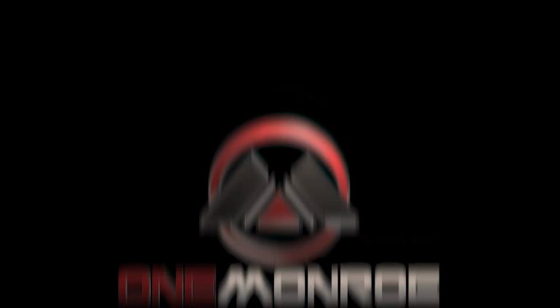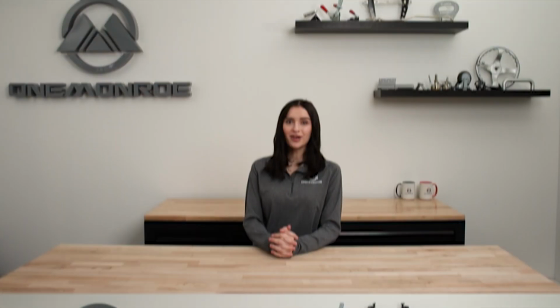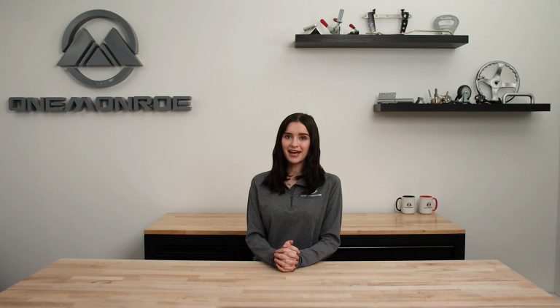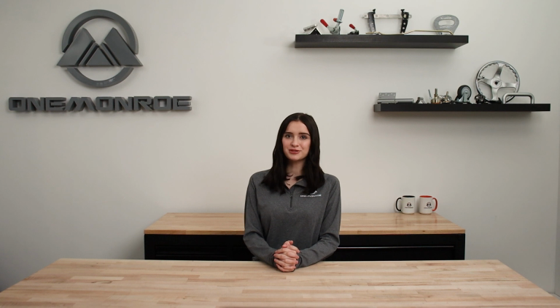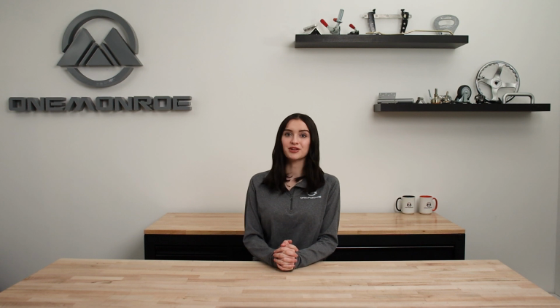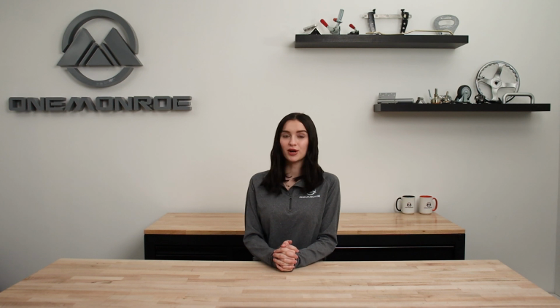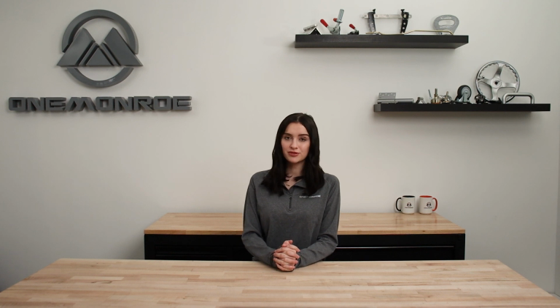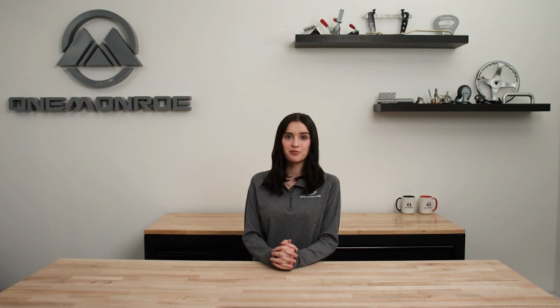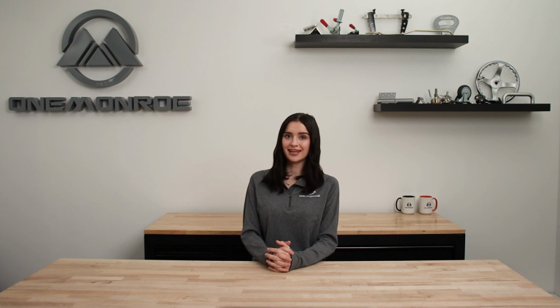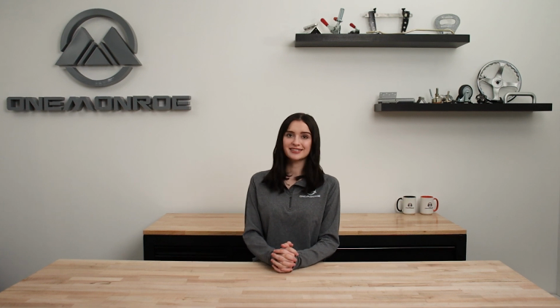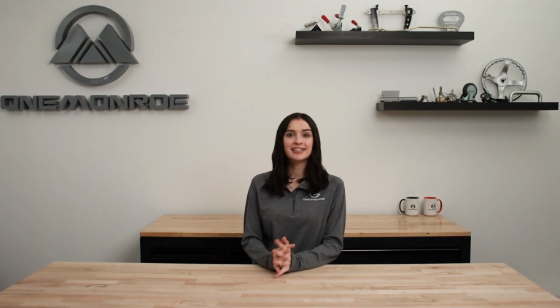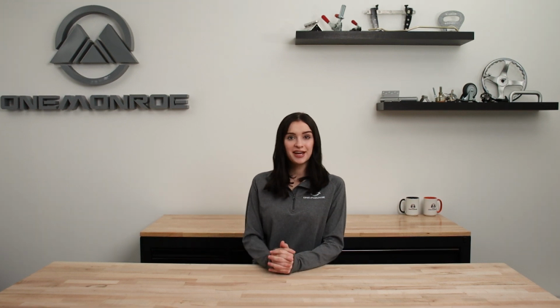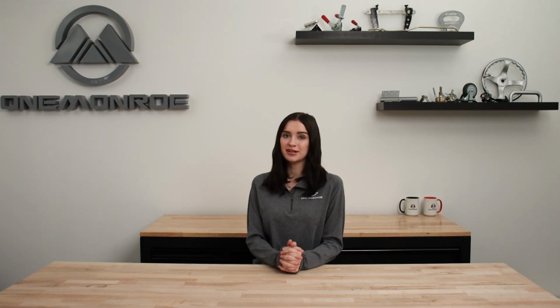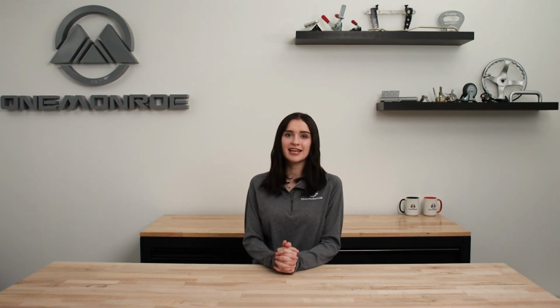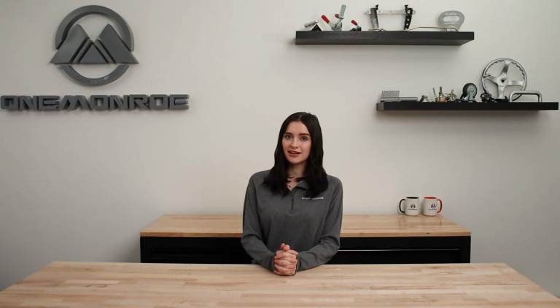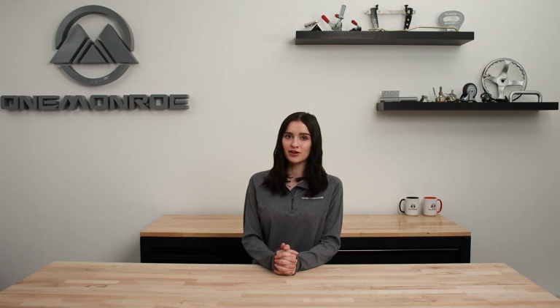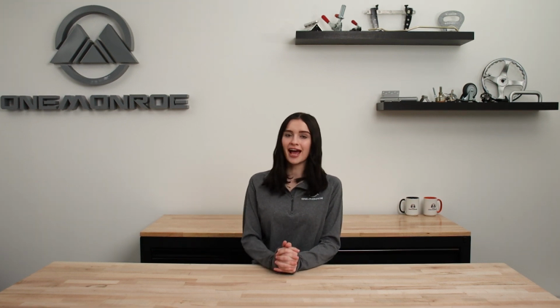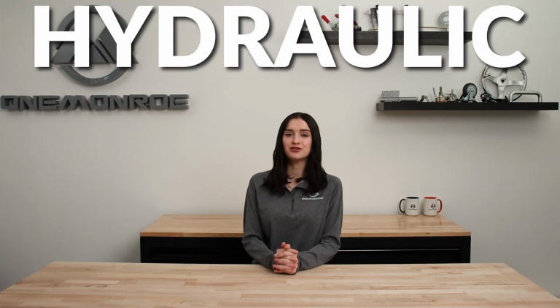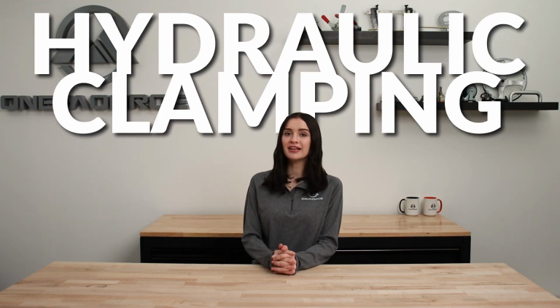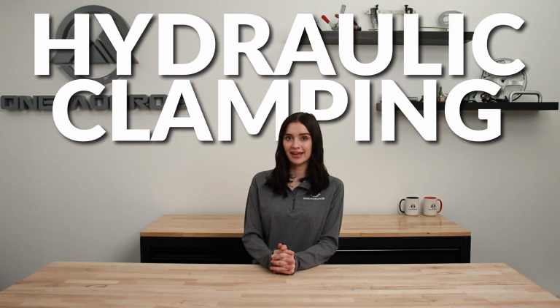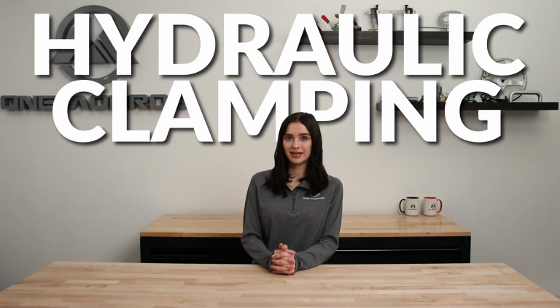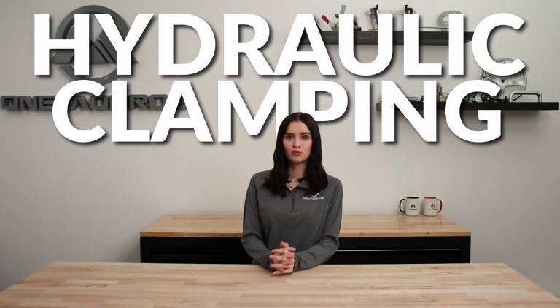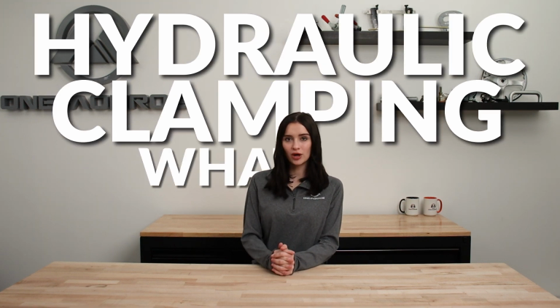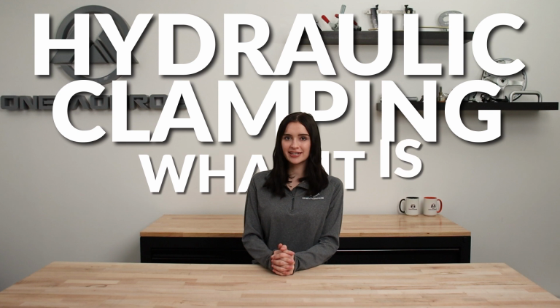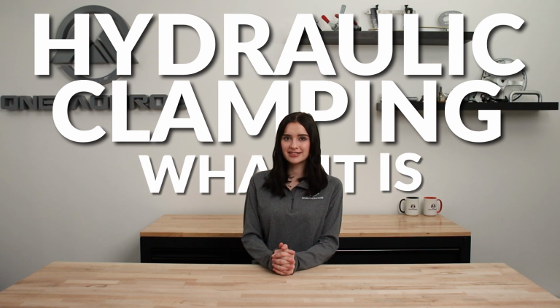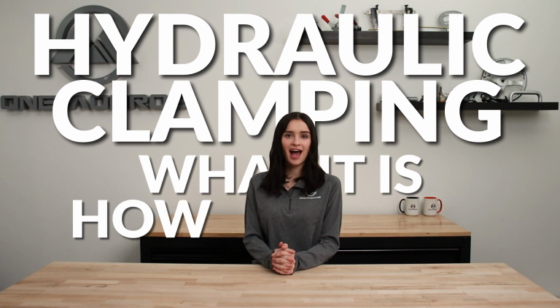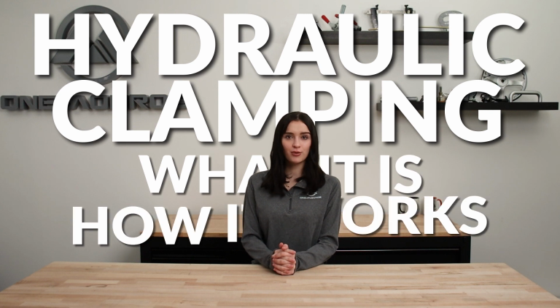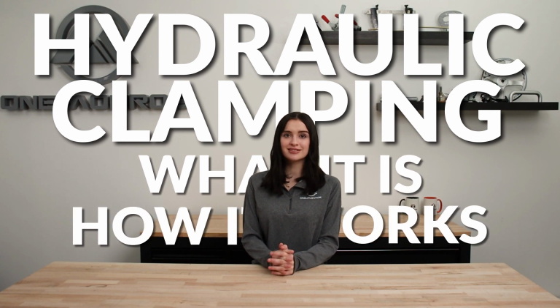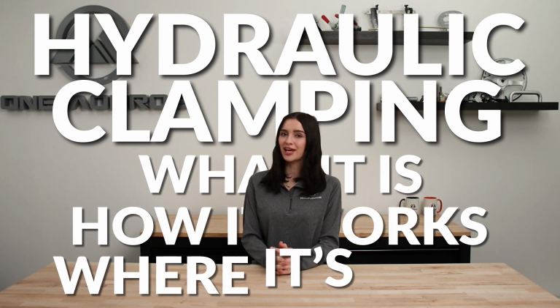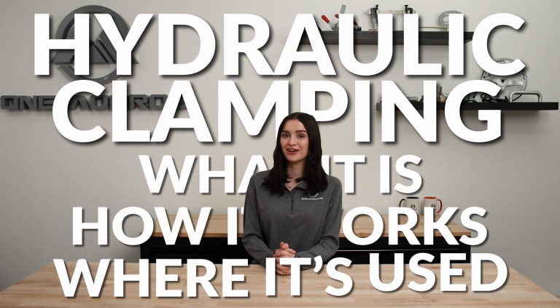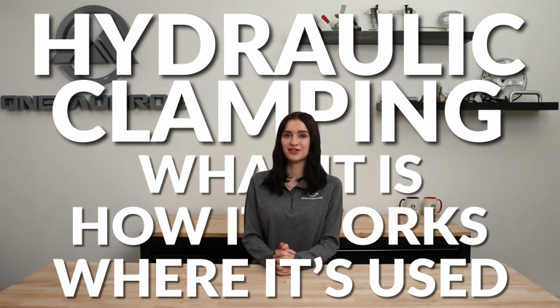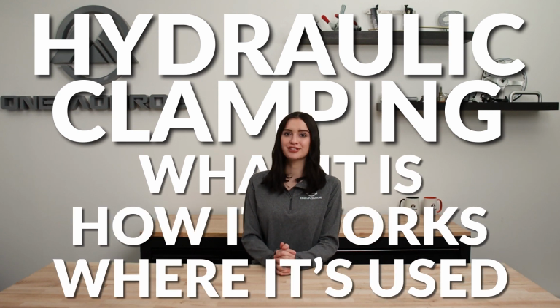Welcome back to another One Monroe Minute. Today we're going to be taking a look at hydraulic clamping — what it is, how it works, and where it's used.